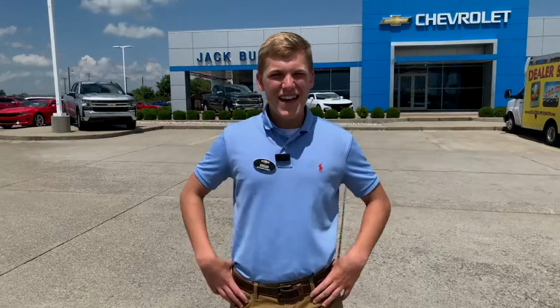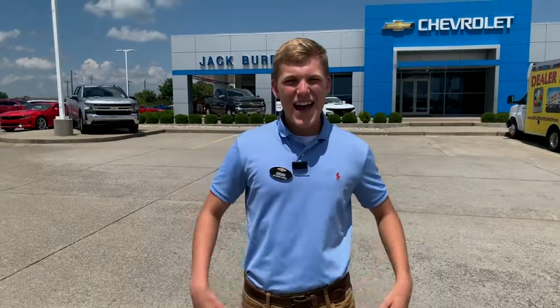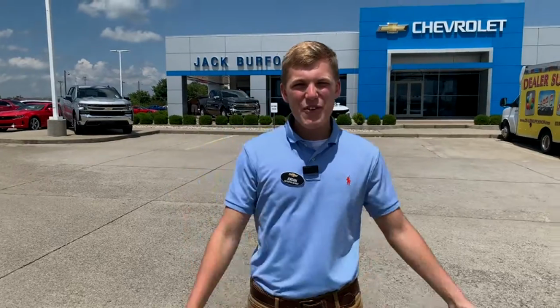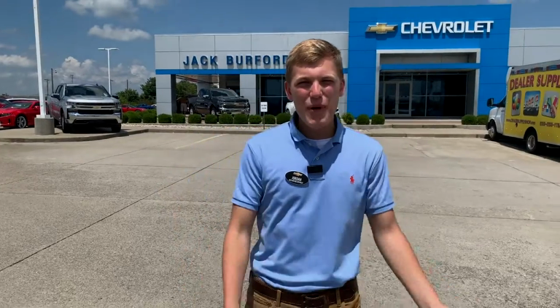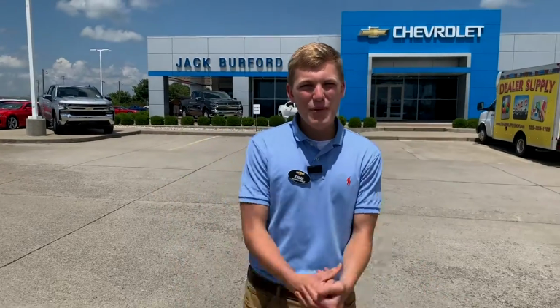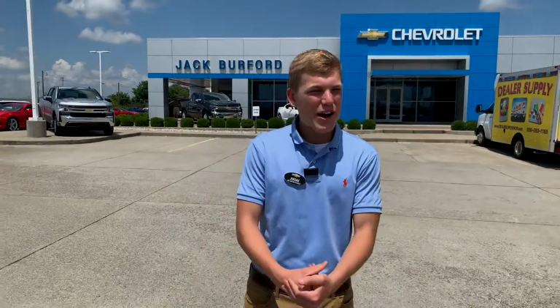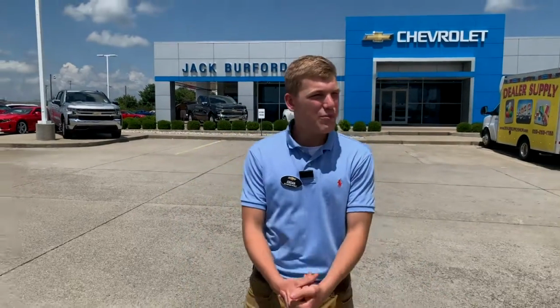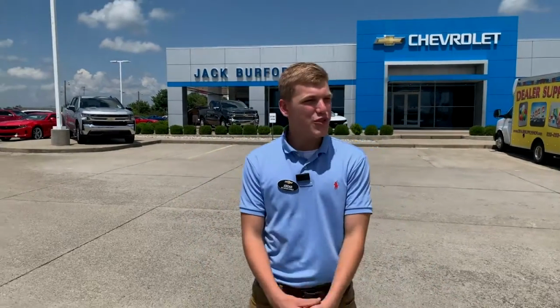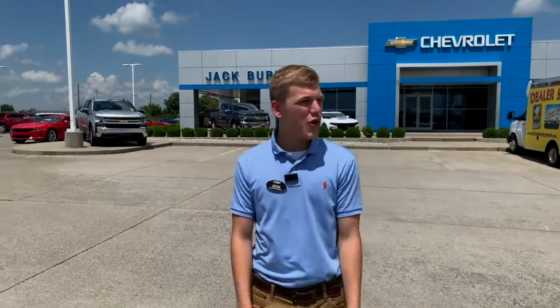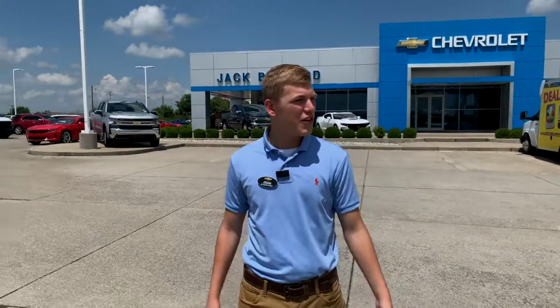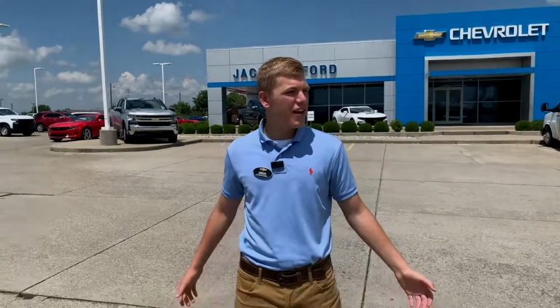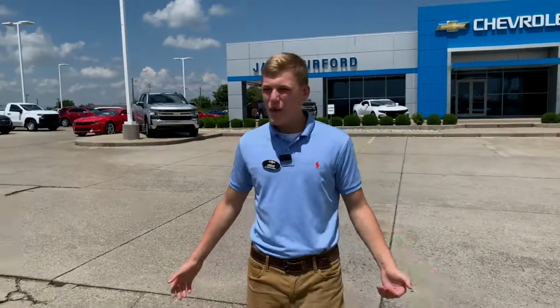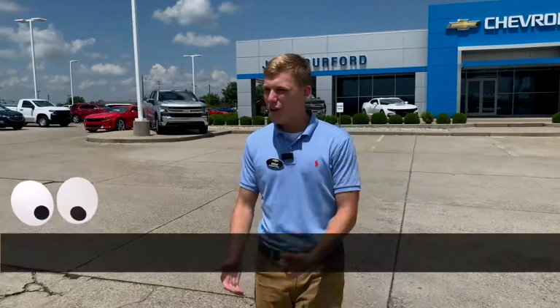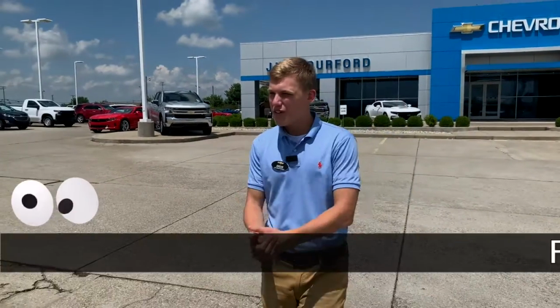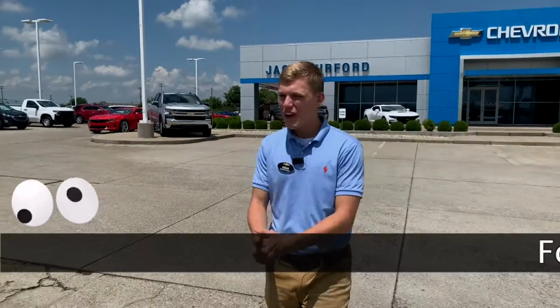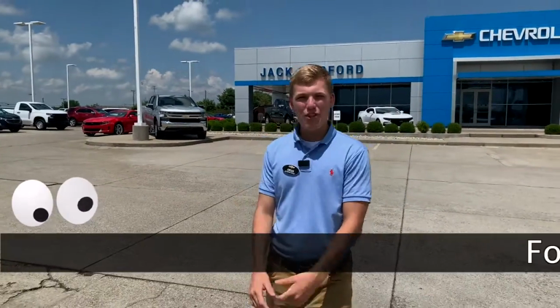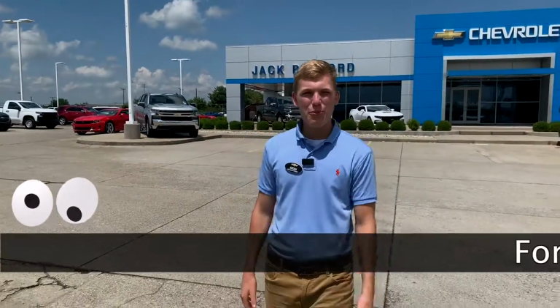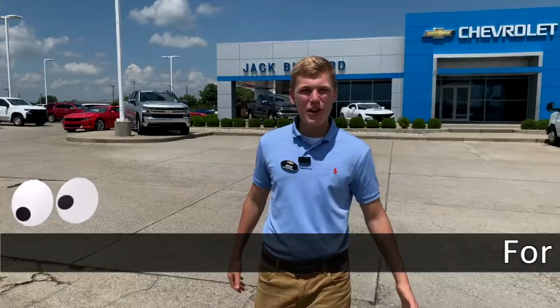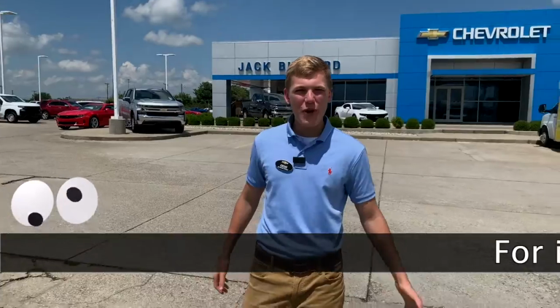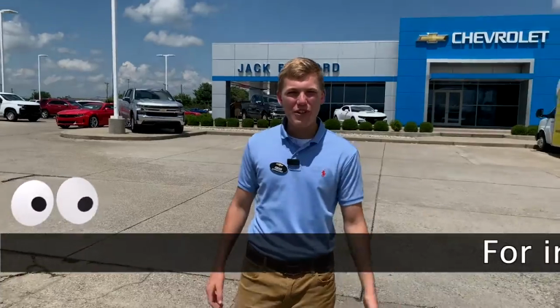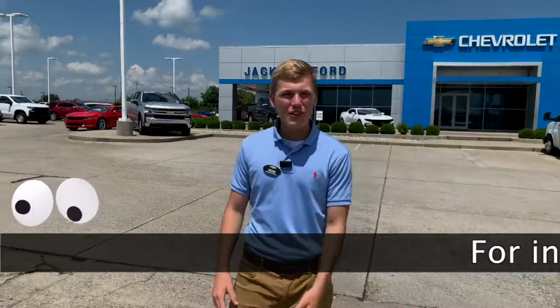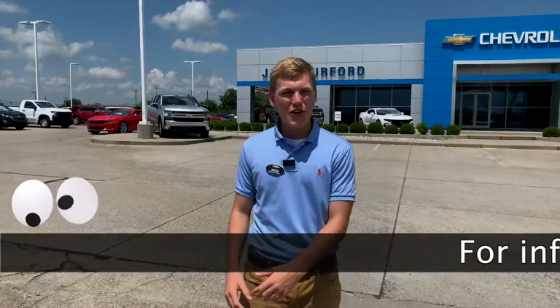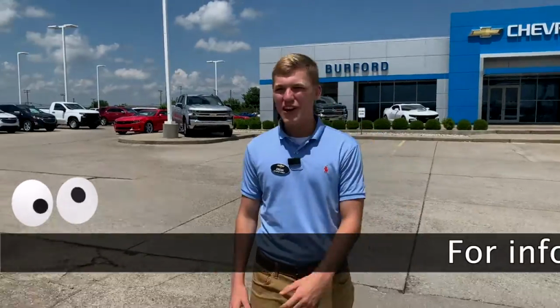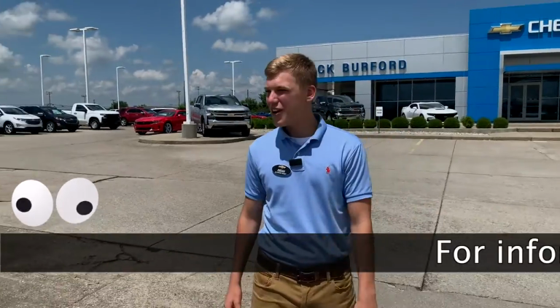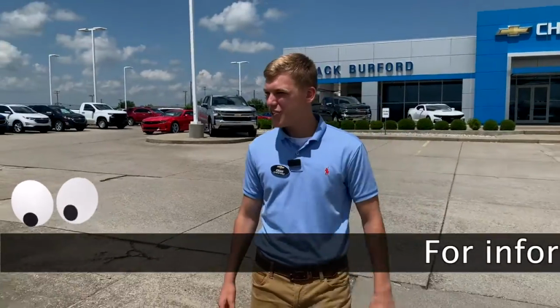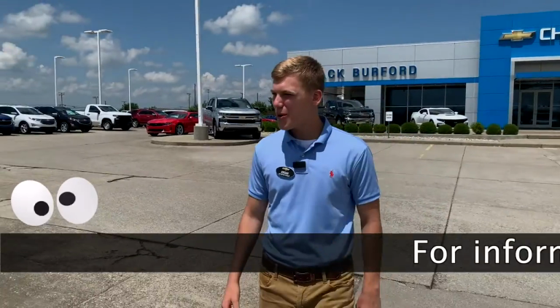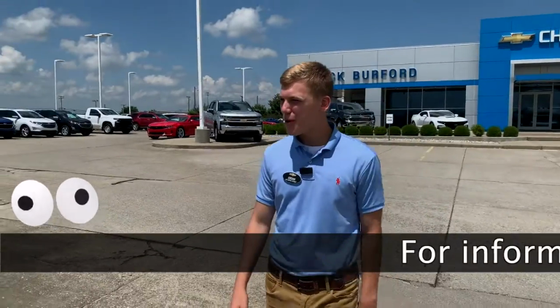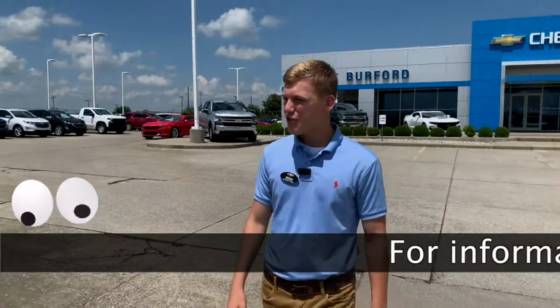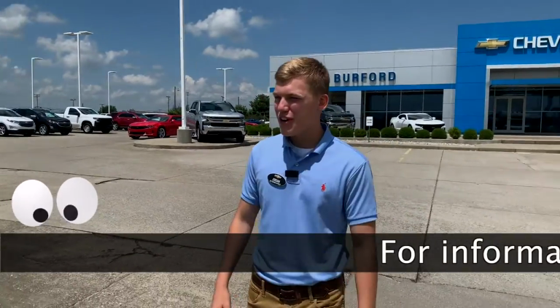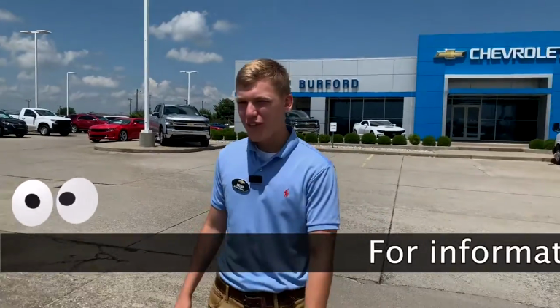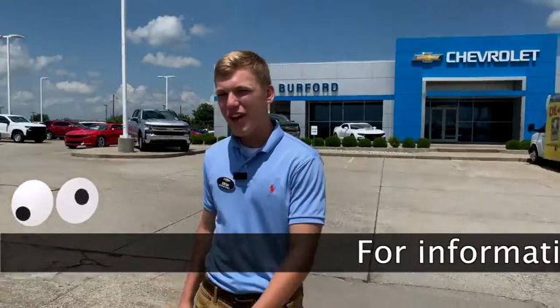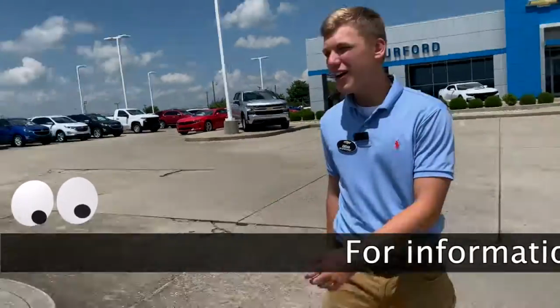Hey everybody, my name is Jordan and we're going to check out the pre-owned inventory here at Jack Burford Chevrolet.